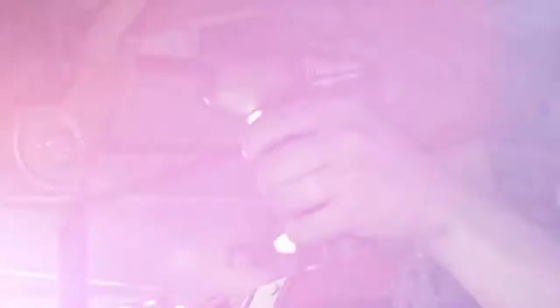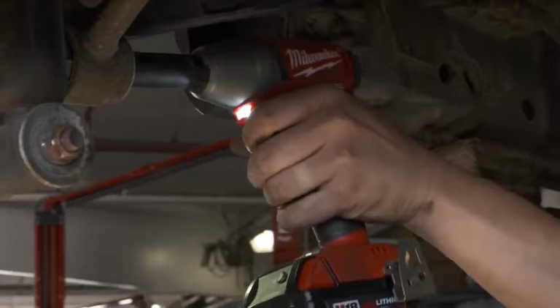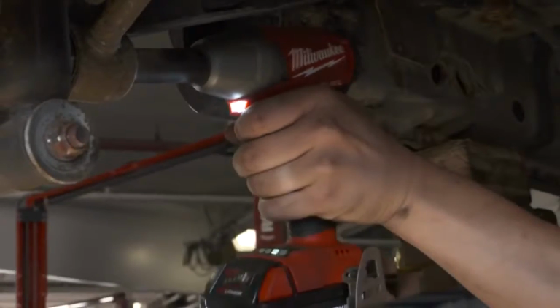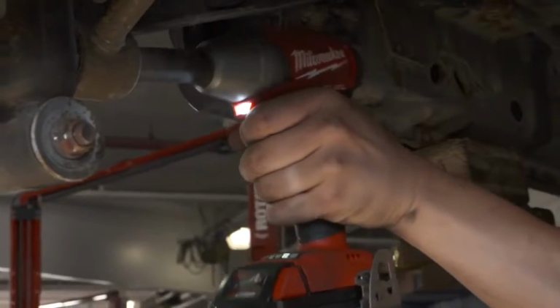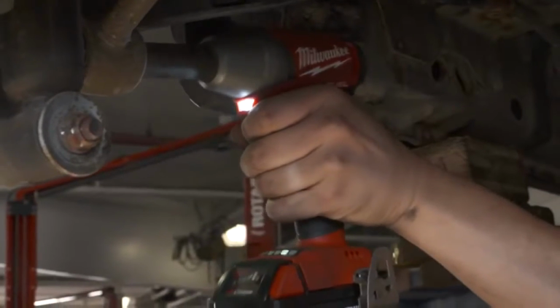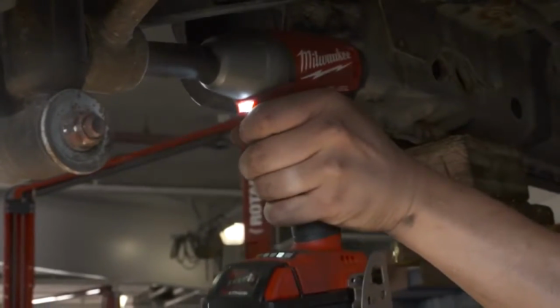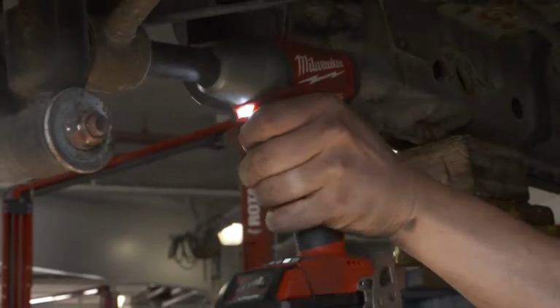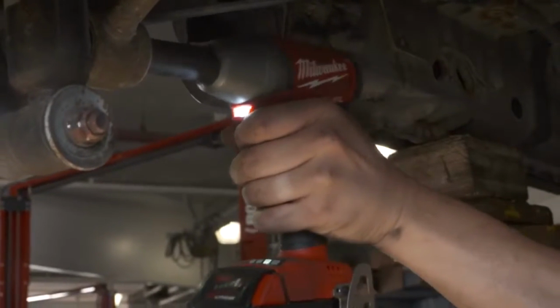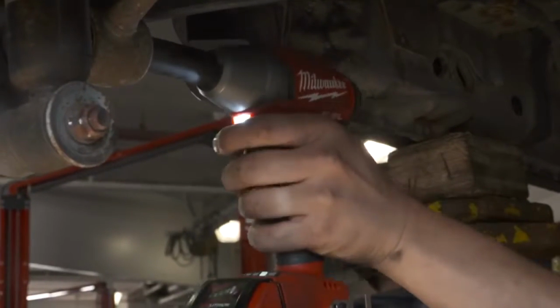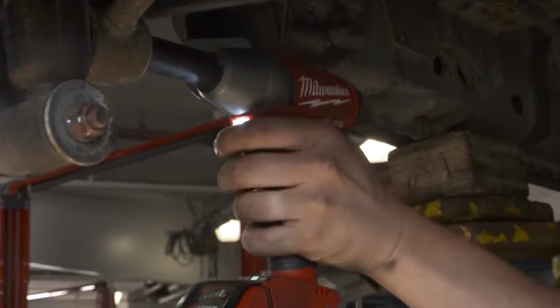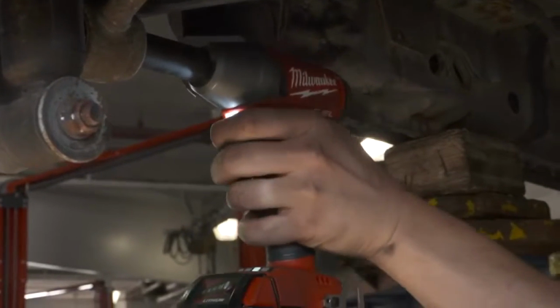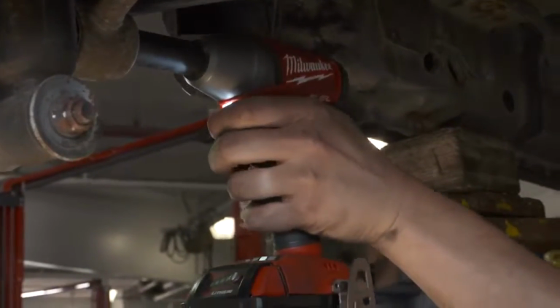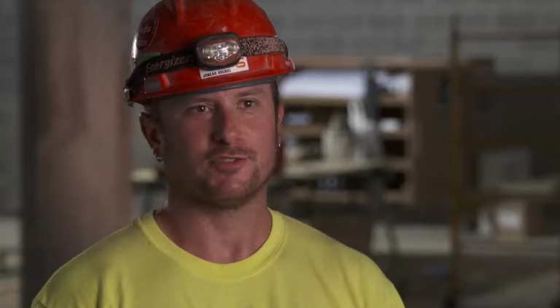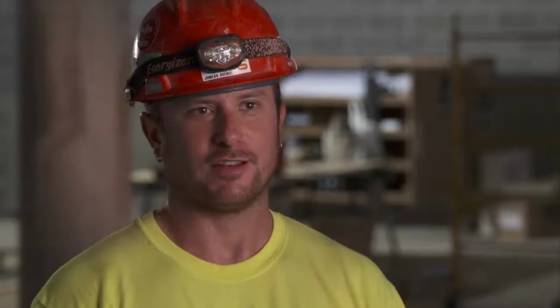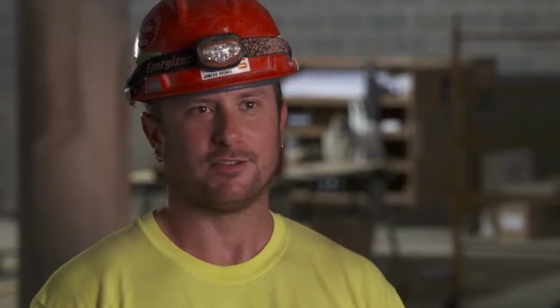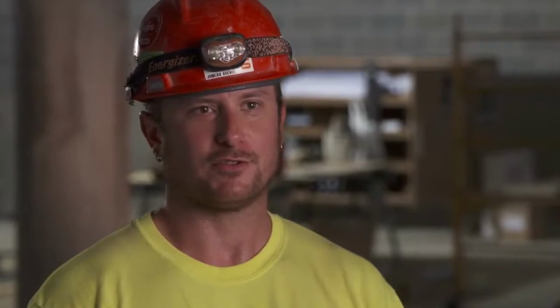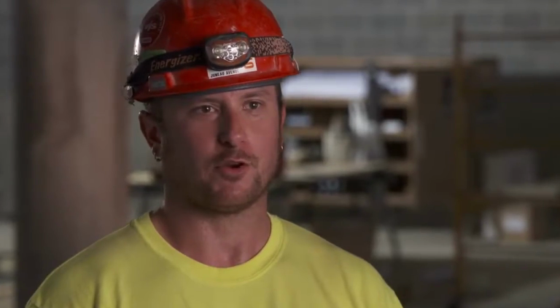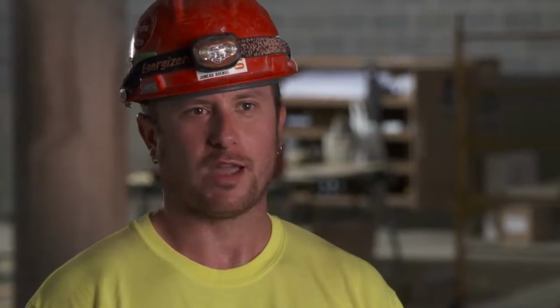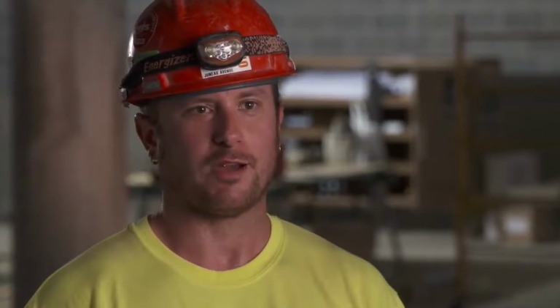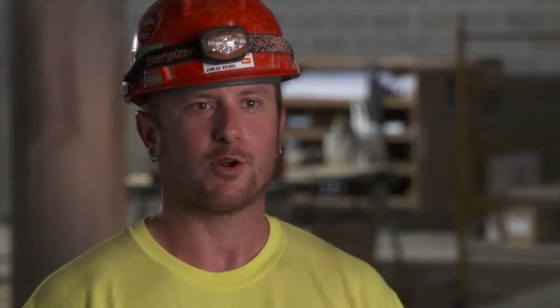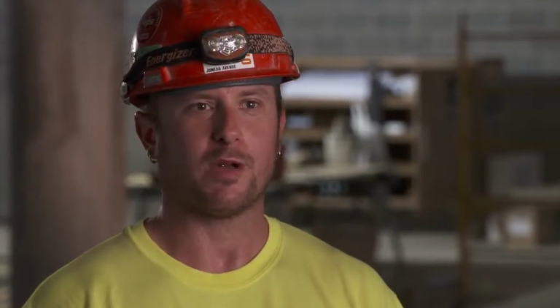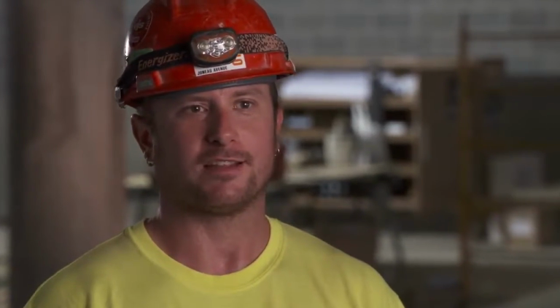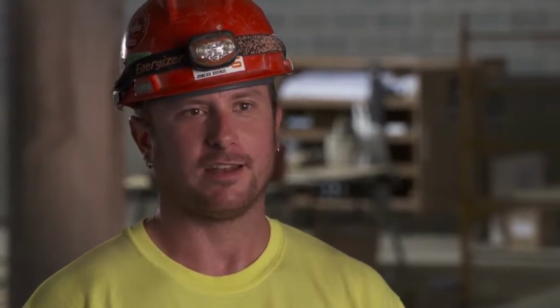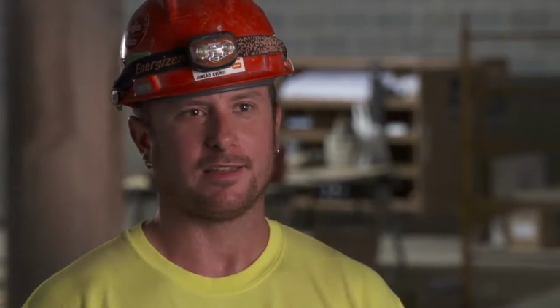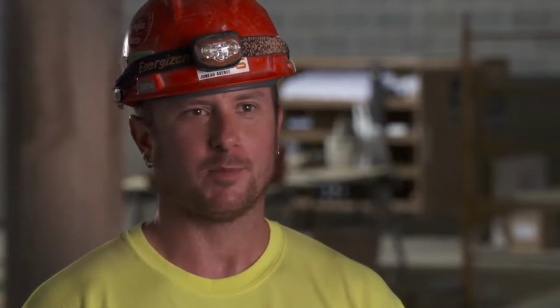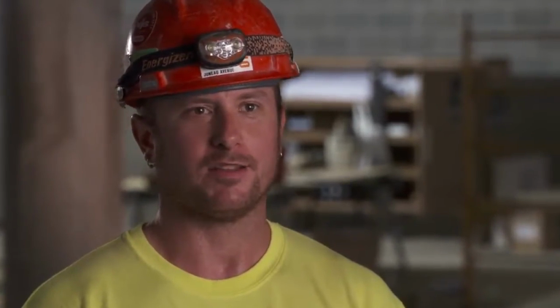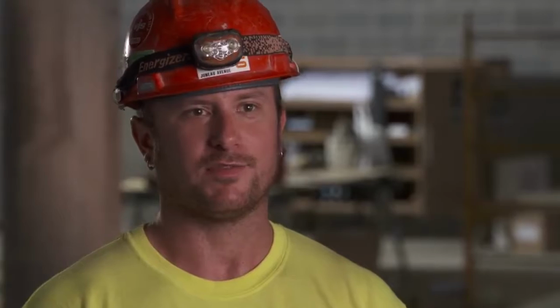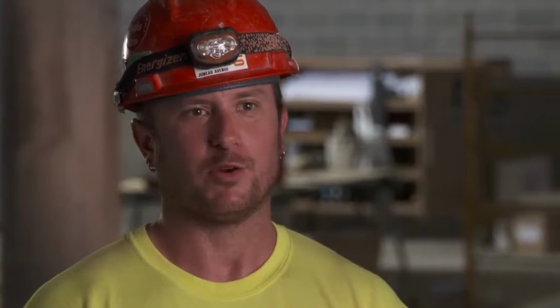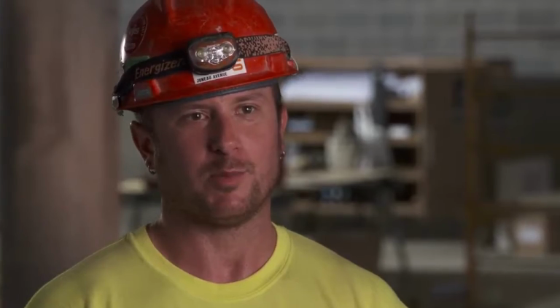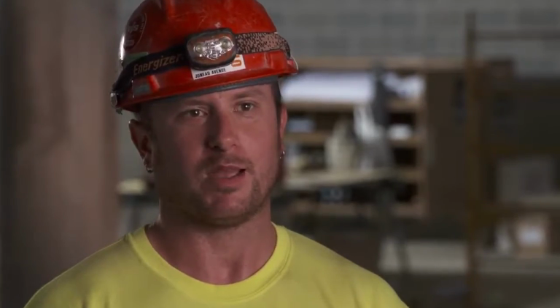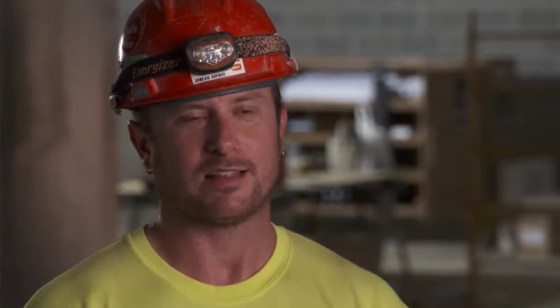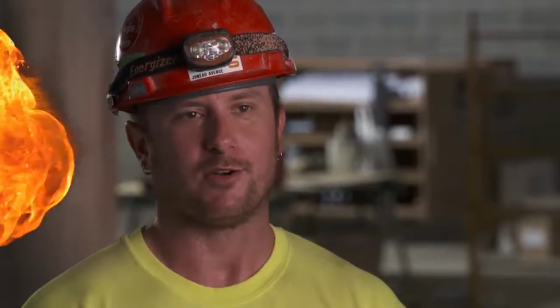I've used plenty of other impact wrenches over the years and there's no way I would go back to anything but the fuel impact now.